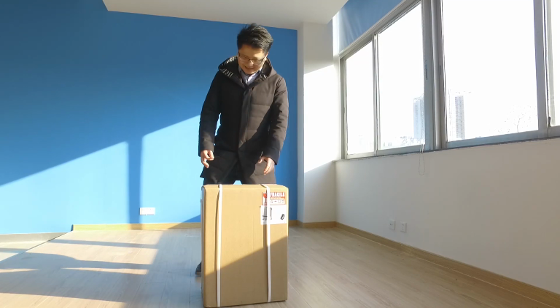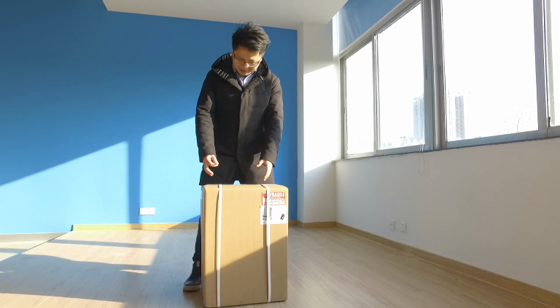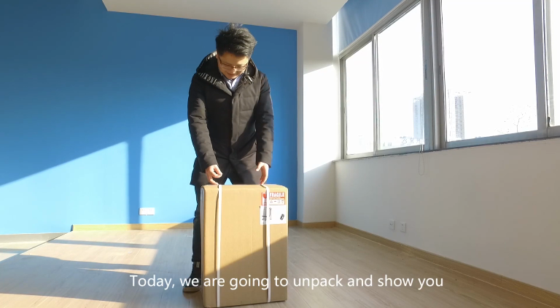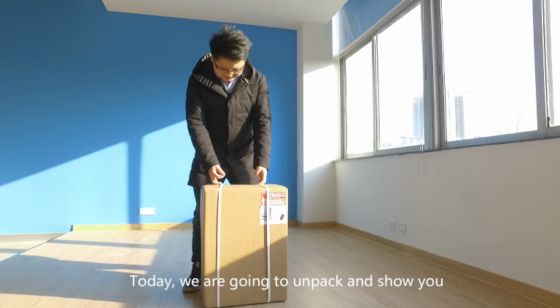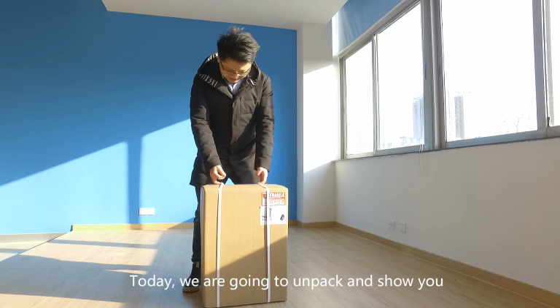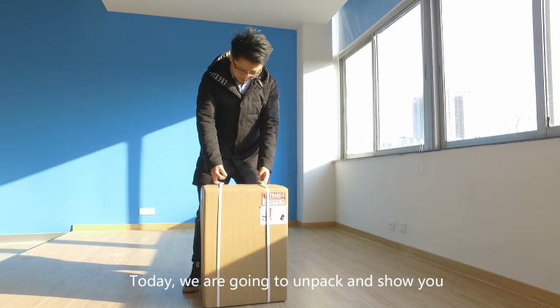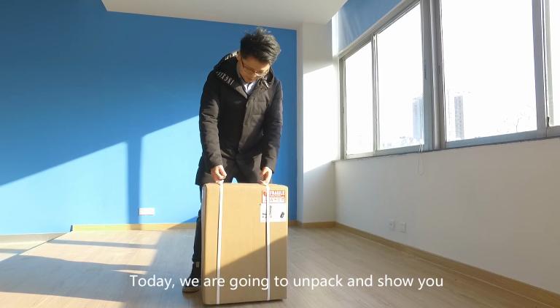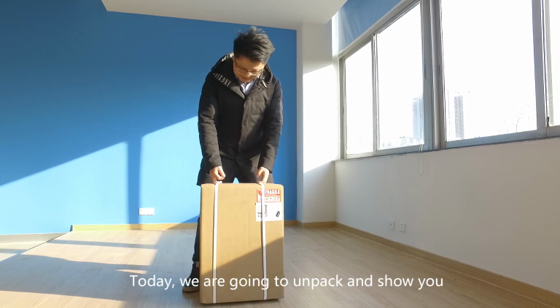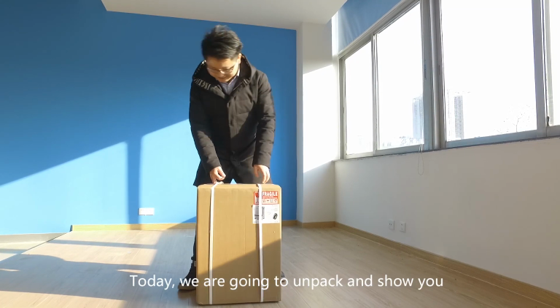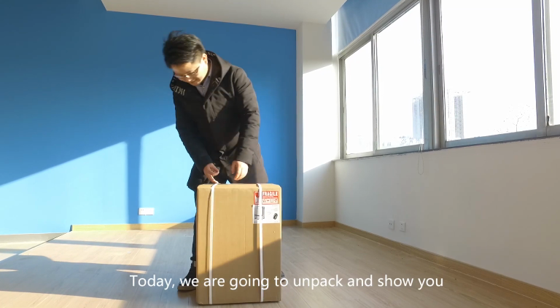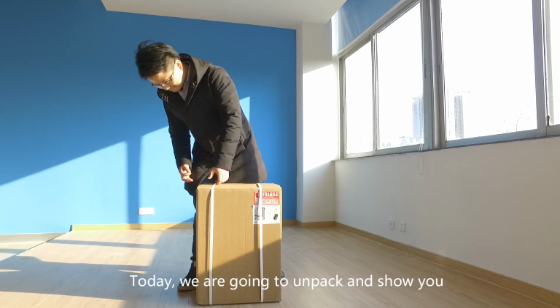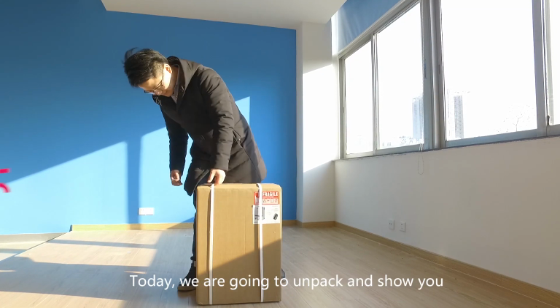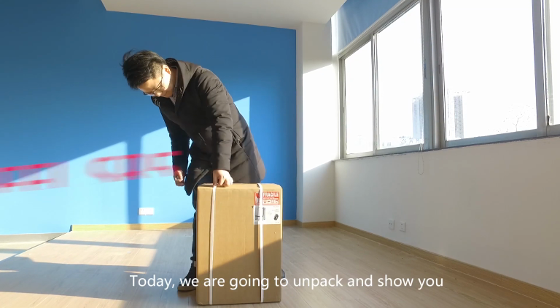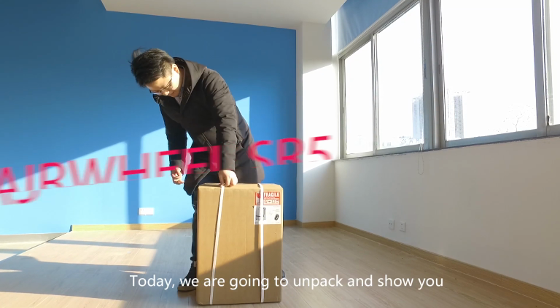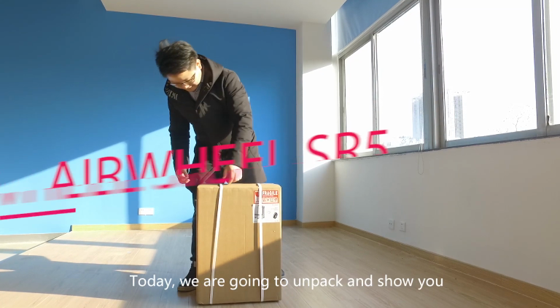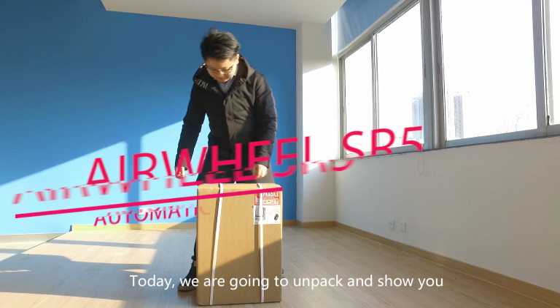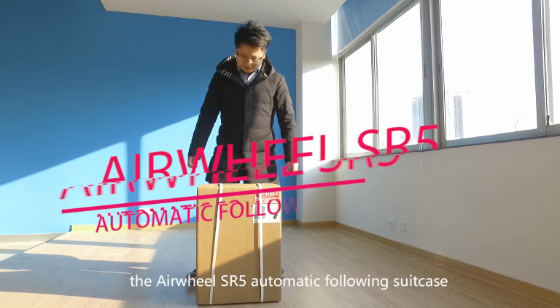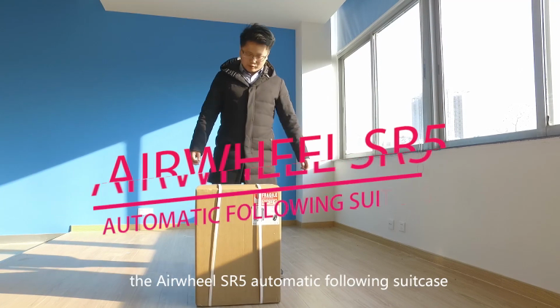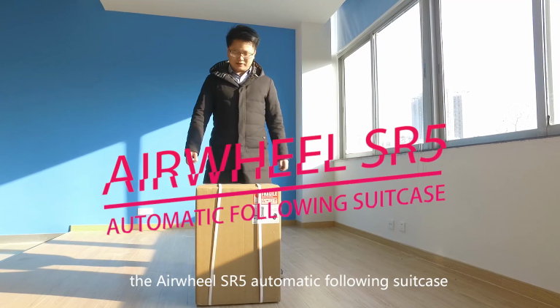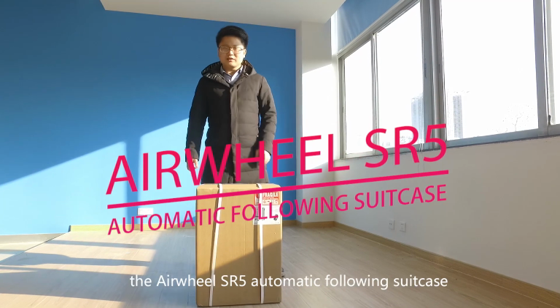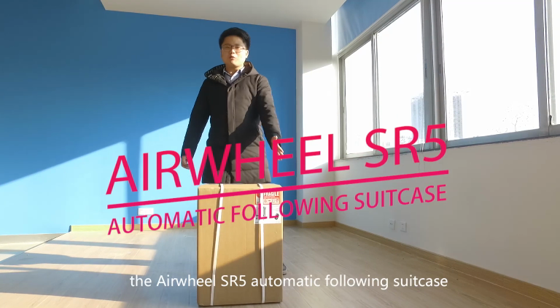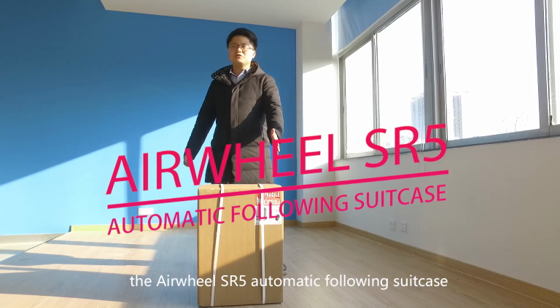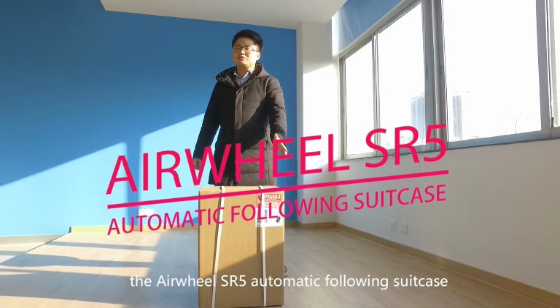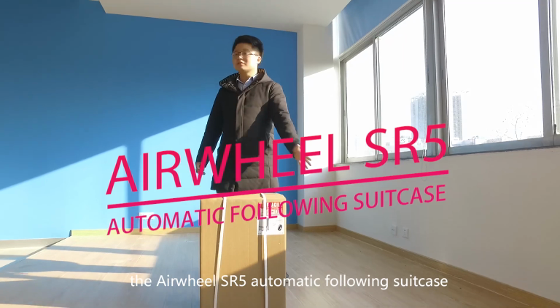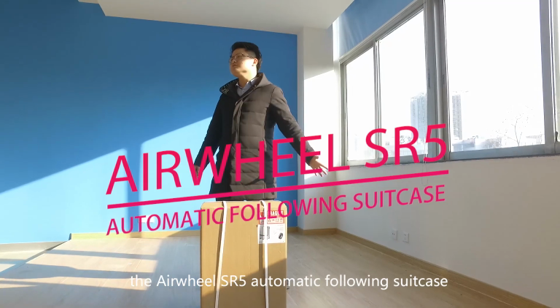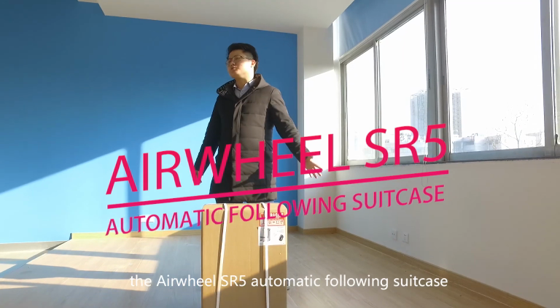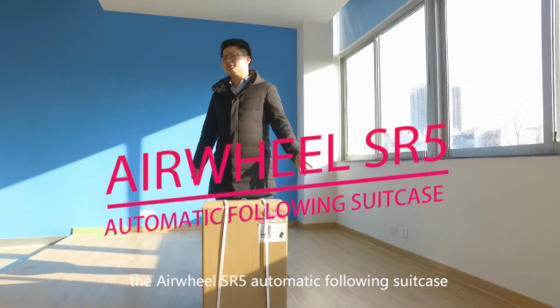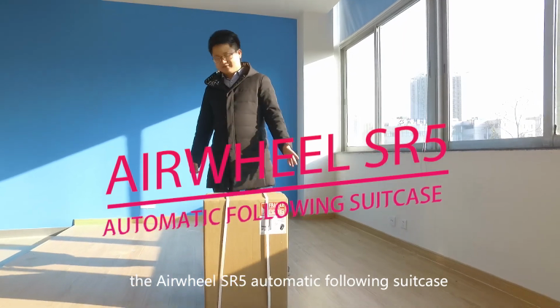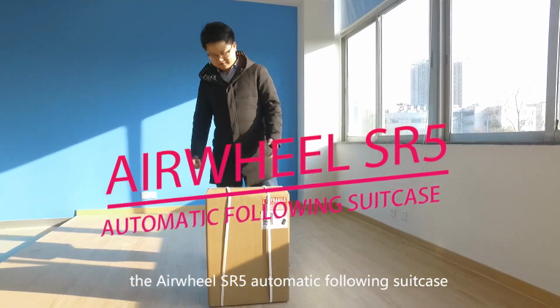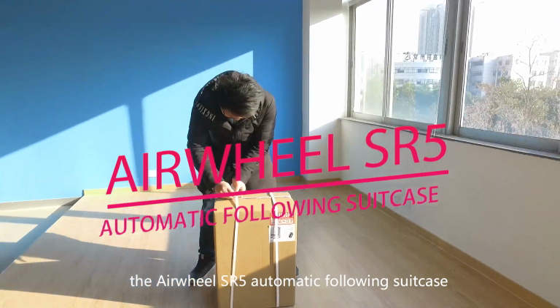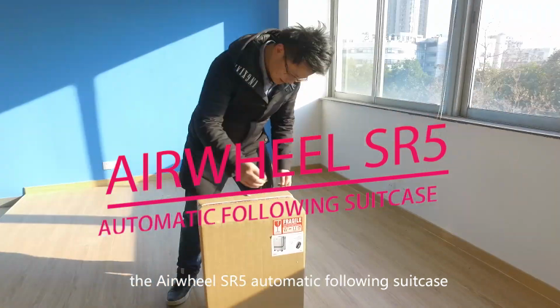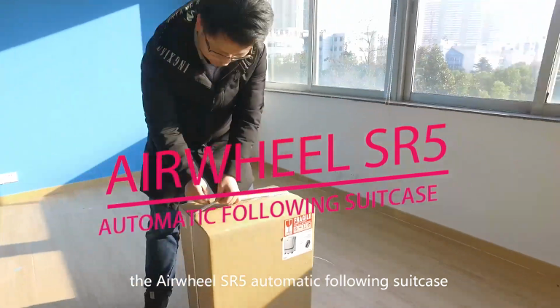Today, we are going to unpack and show you the Airview SR5 automatic volume suitcase.